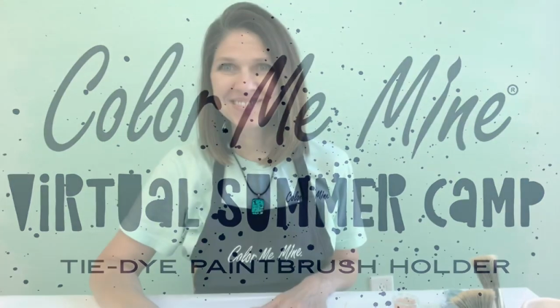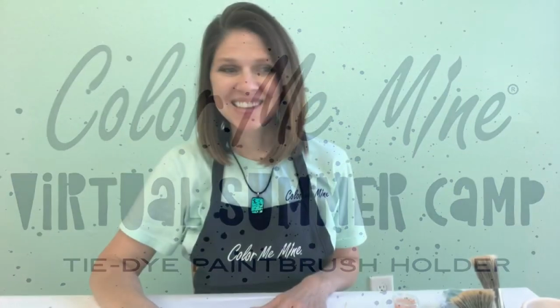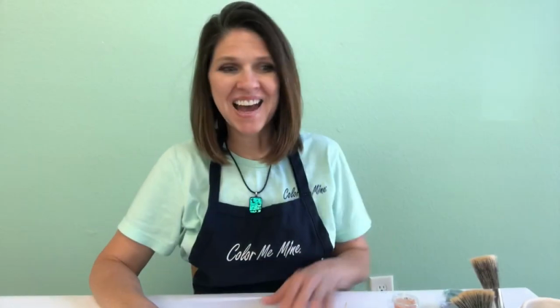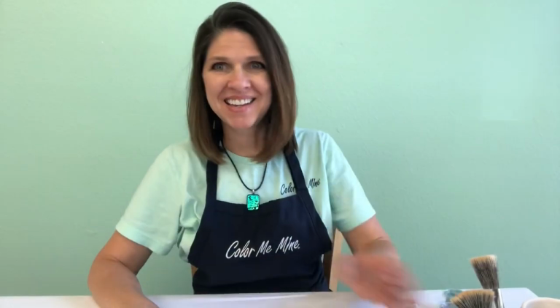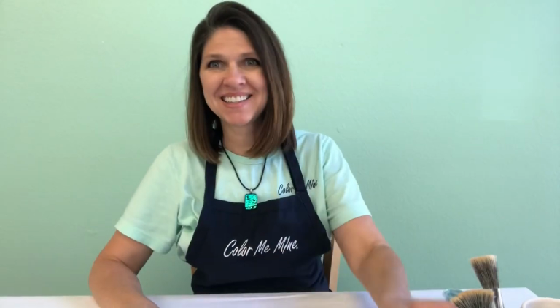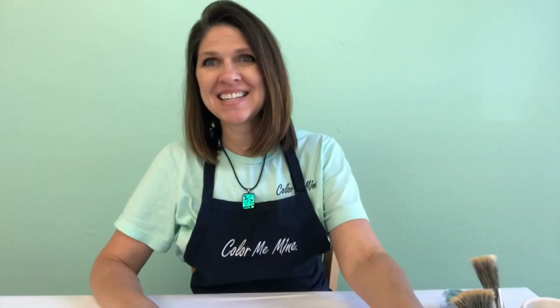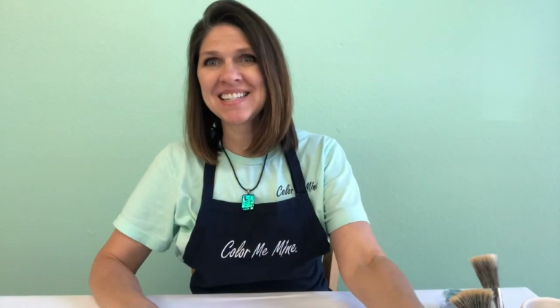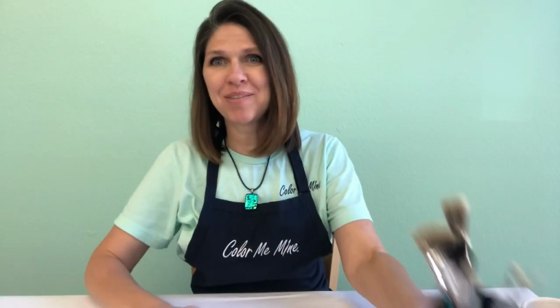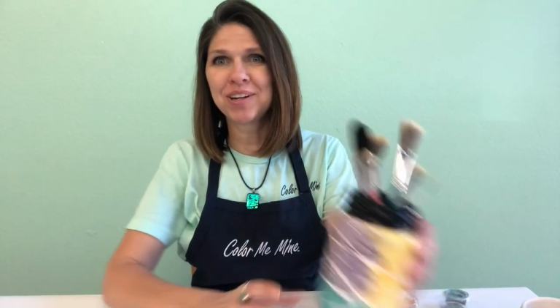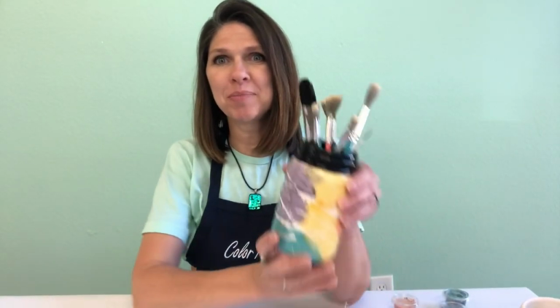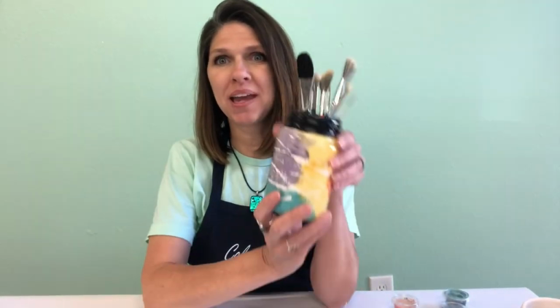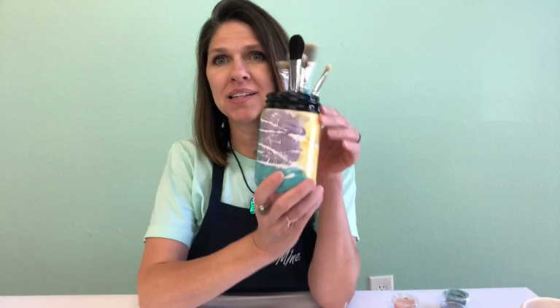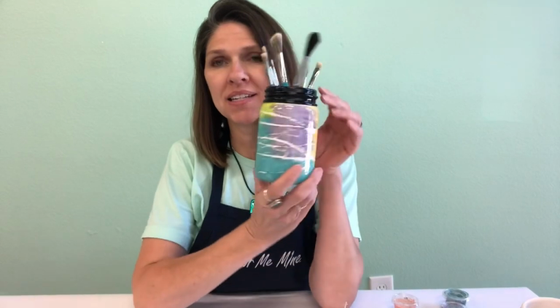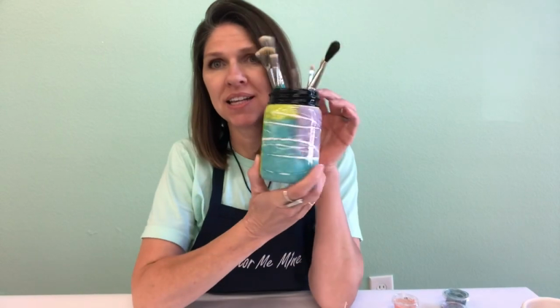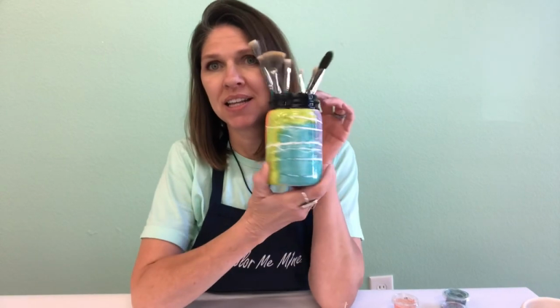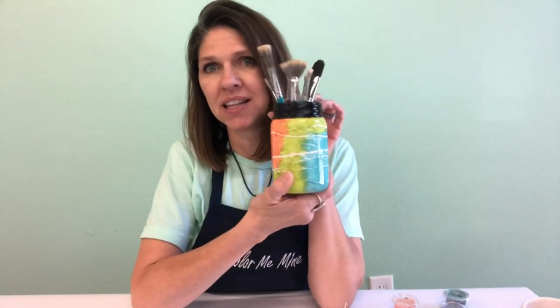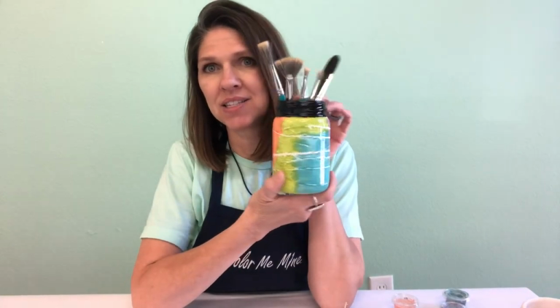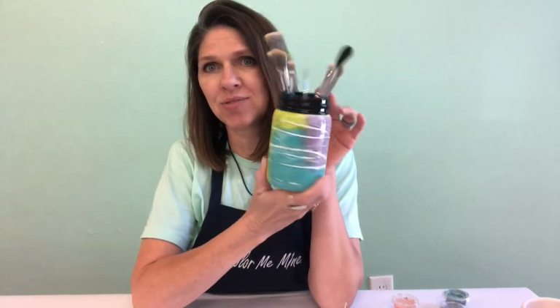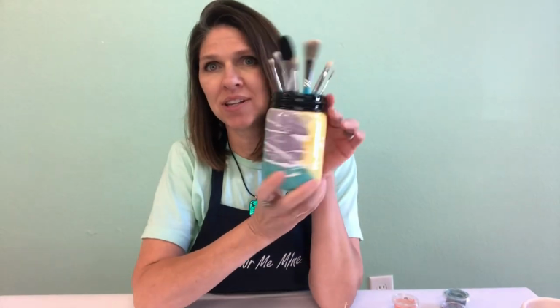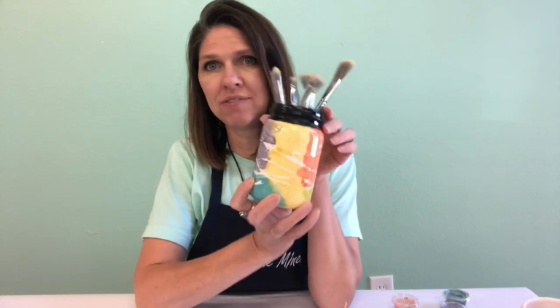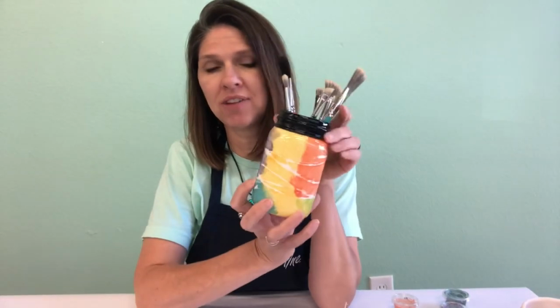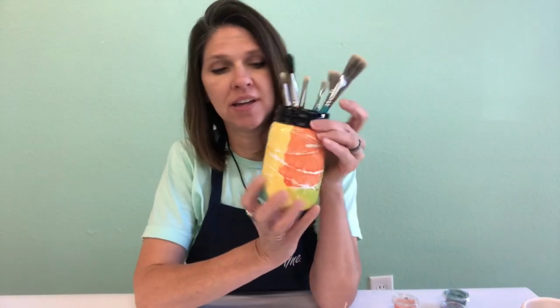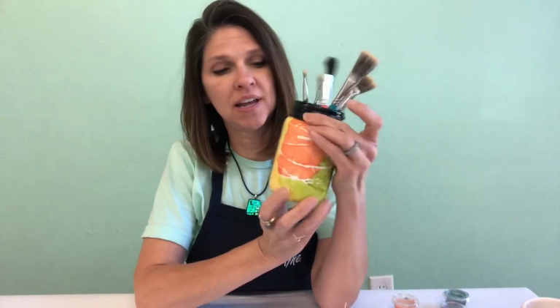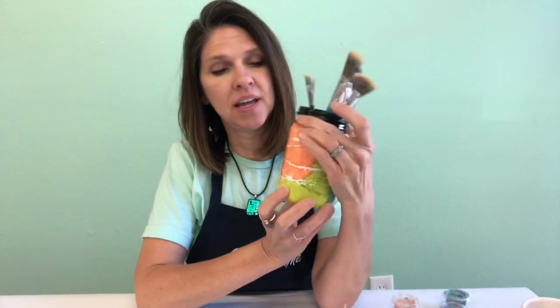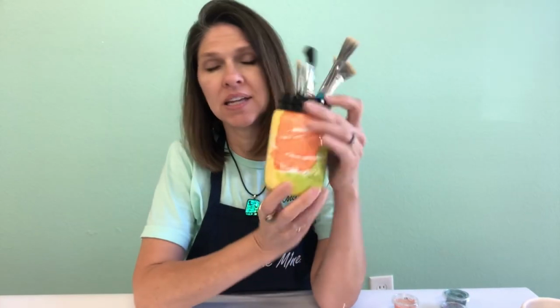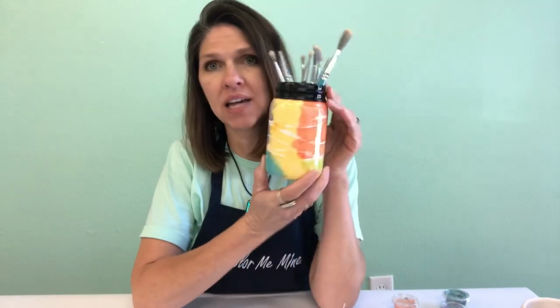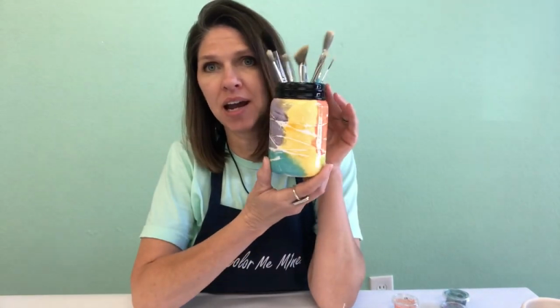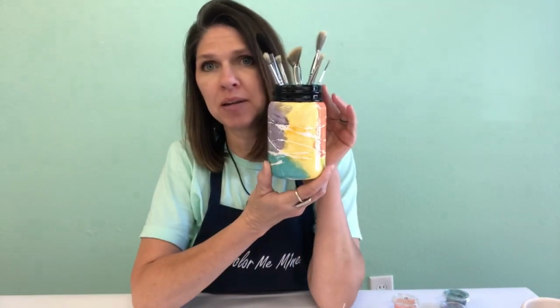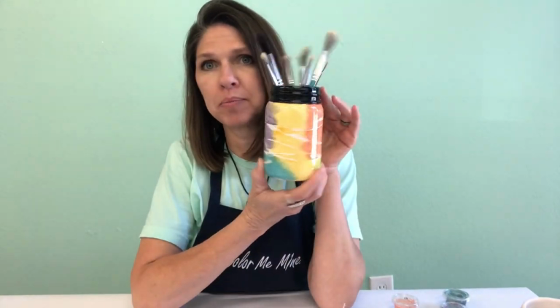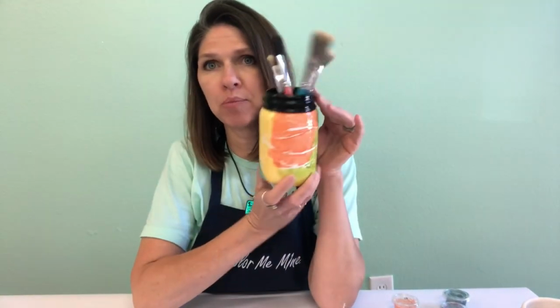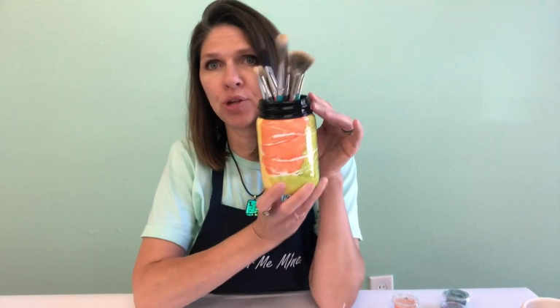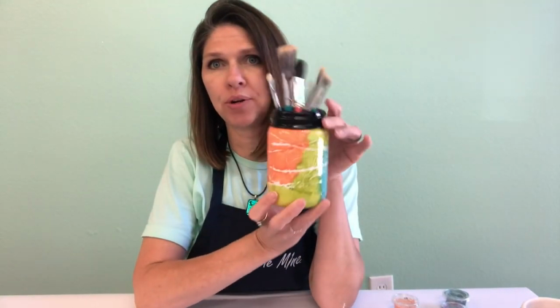Hi! Today we're gonna paint this really fun tie-dye paintbrush holder.